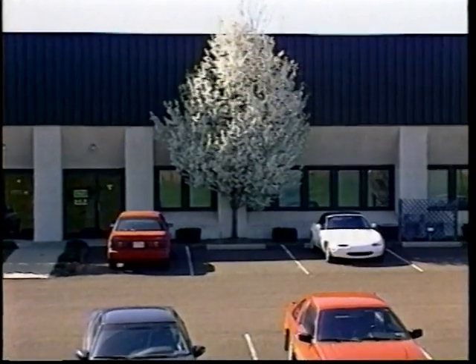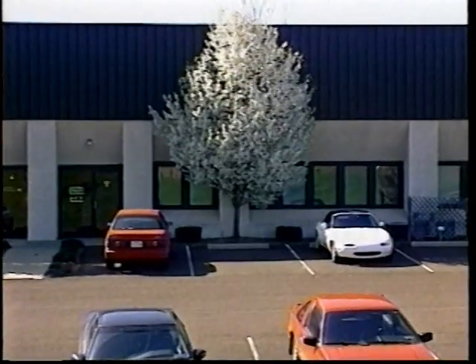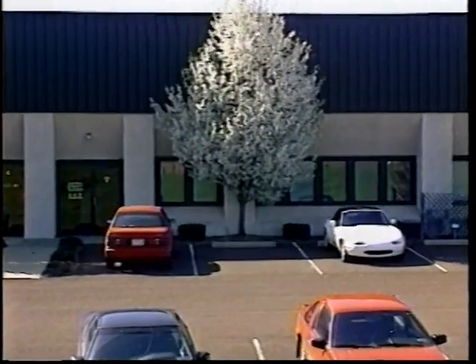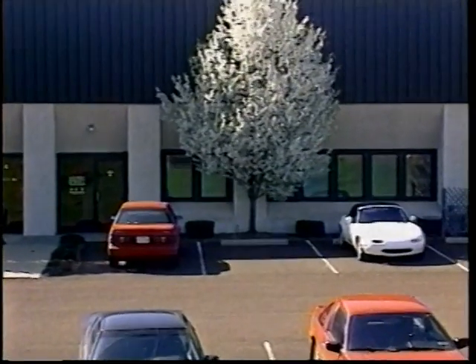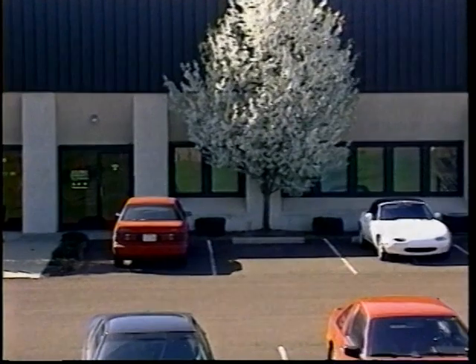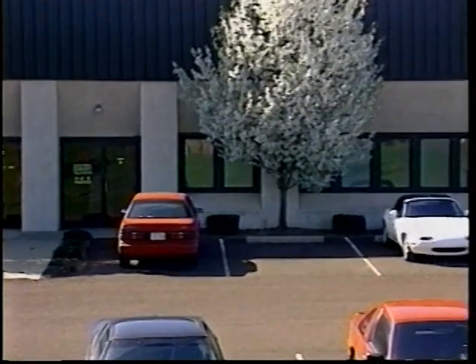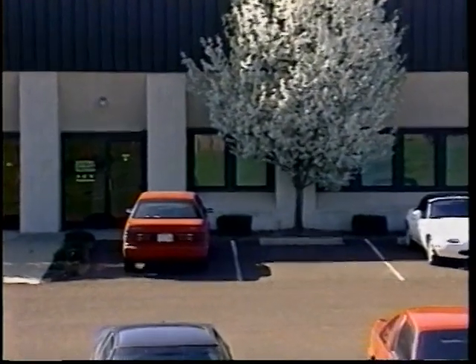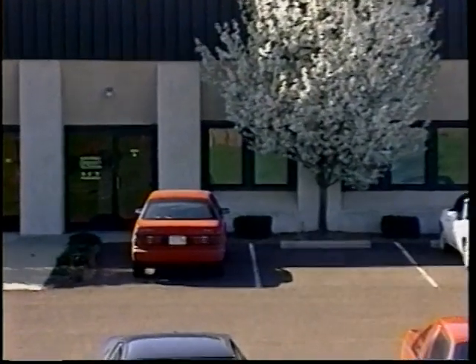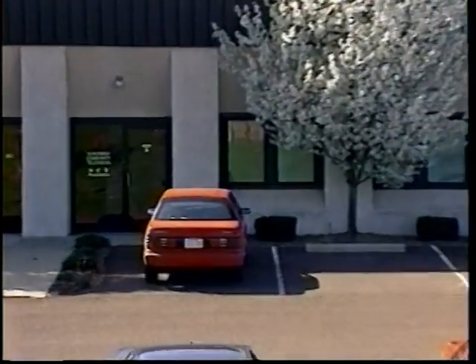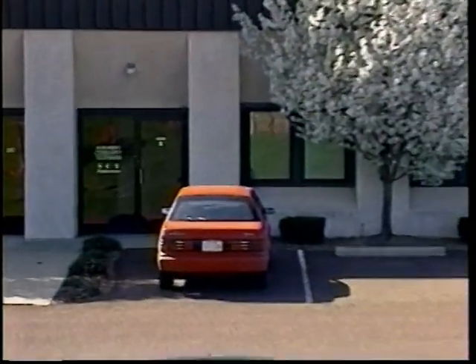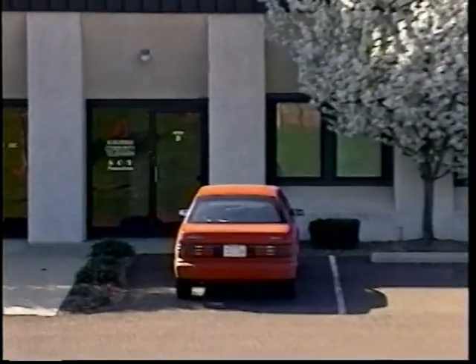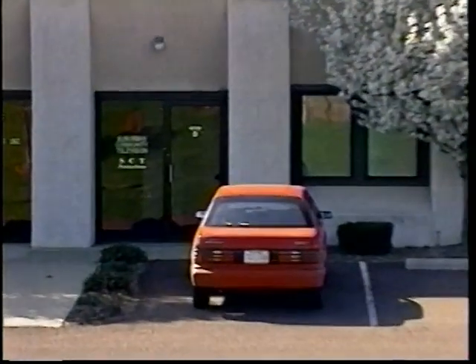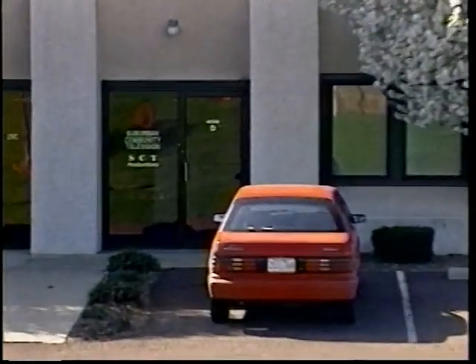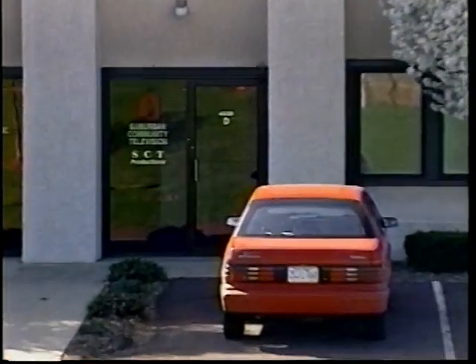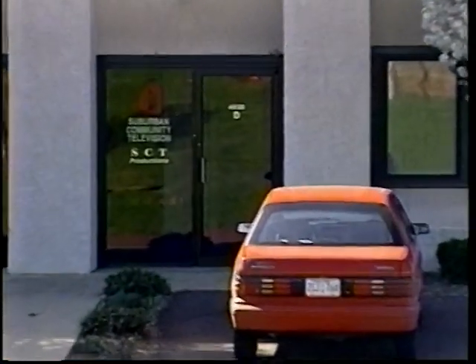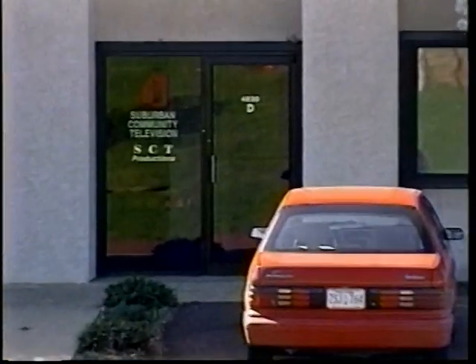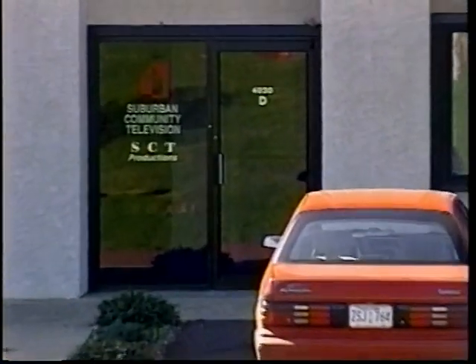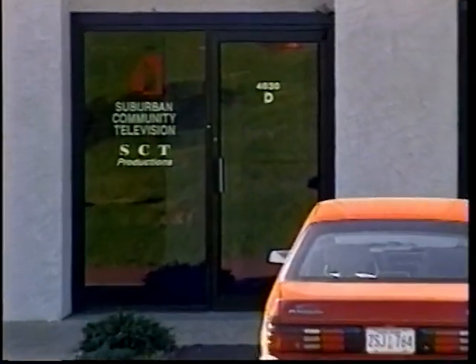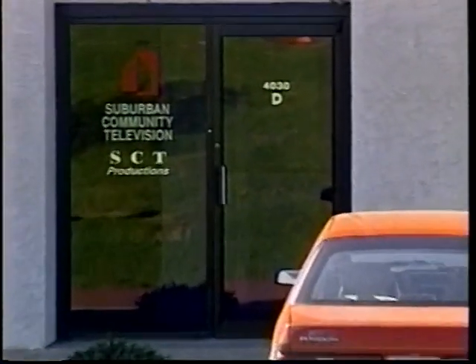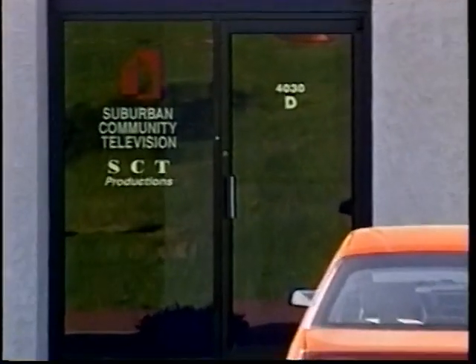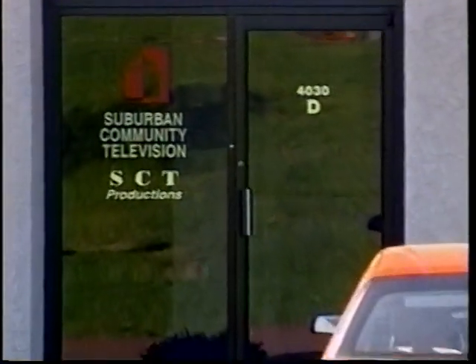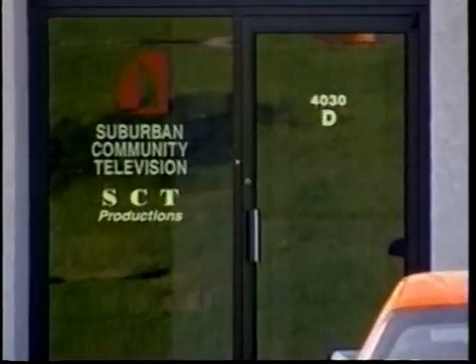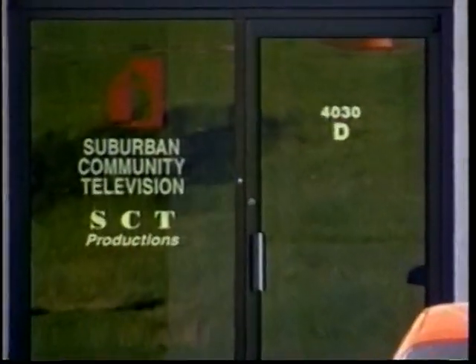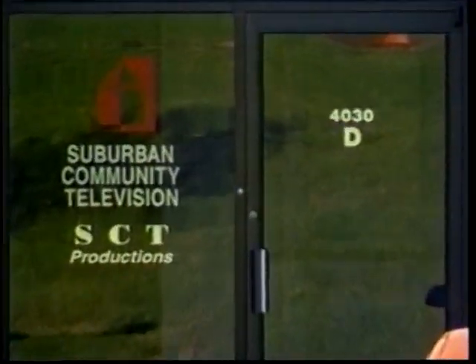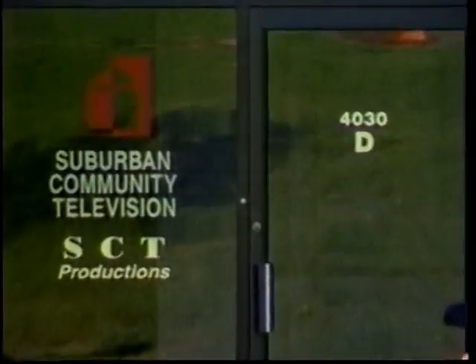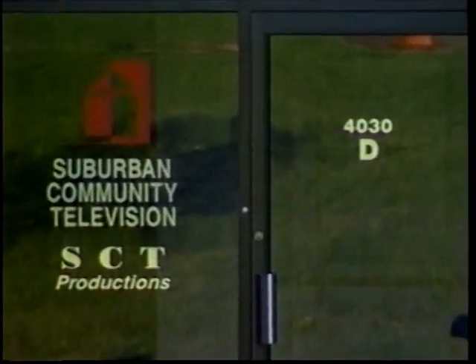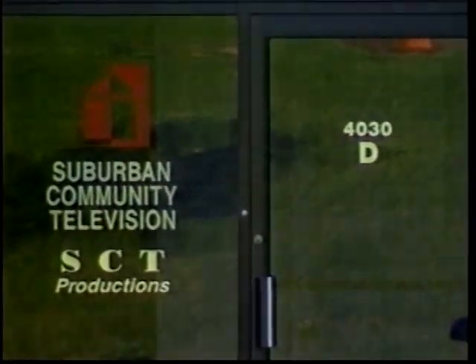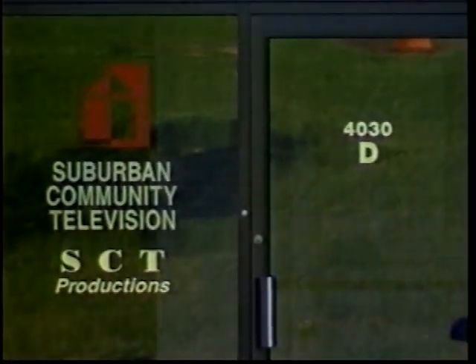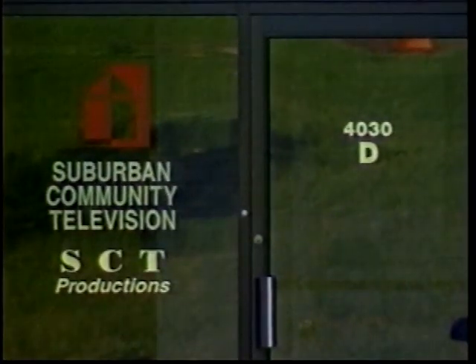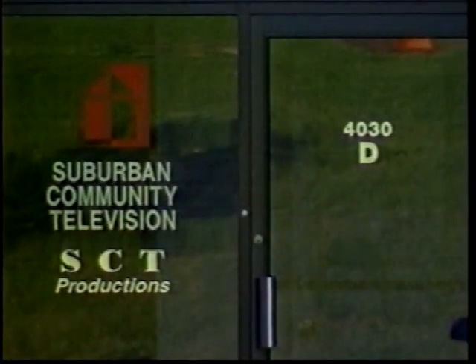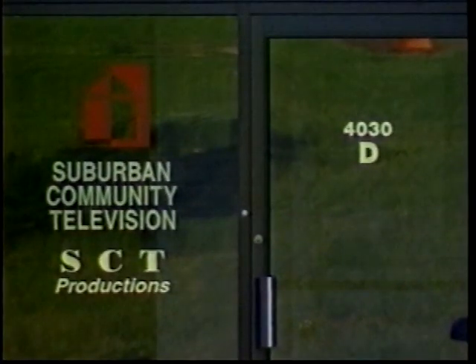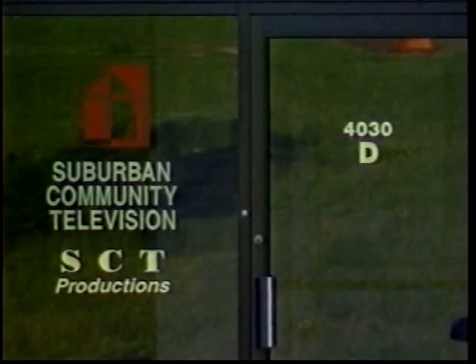How does all this programming originate? Let's take a room-by-room tour of the Suburban Community Television Studios to find out.